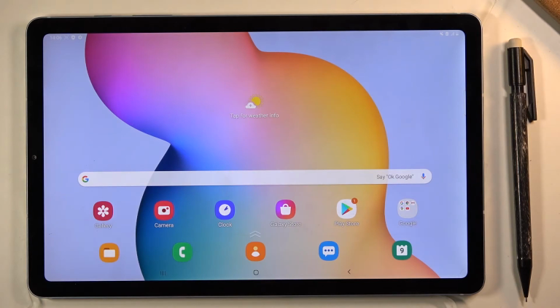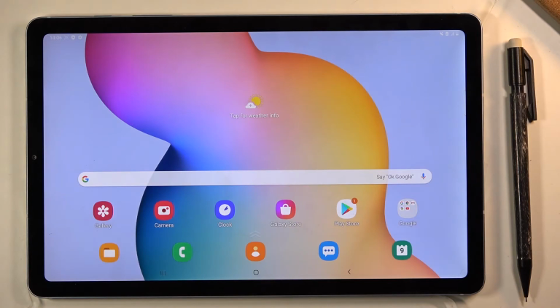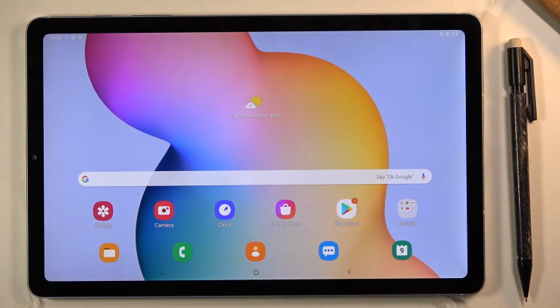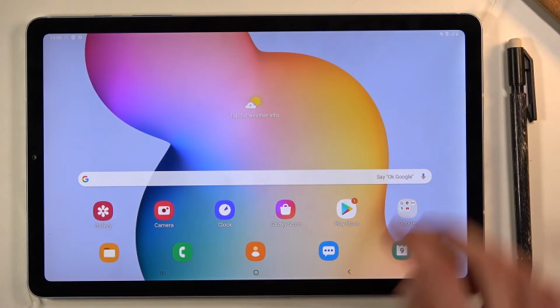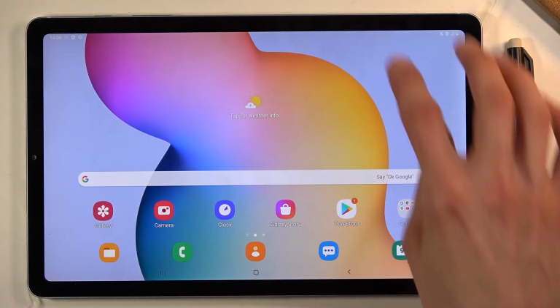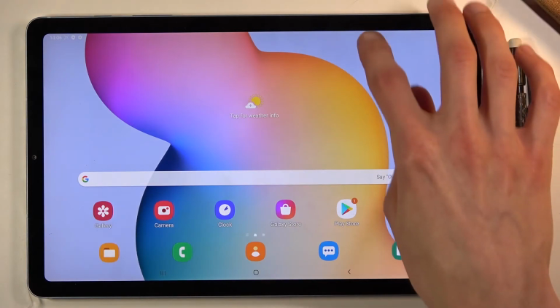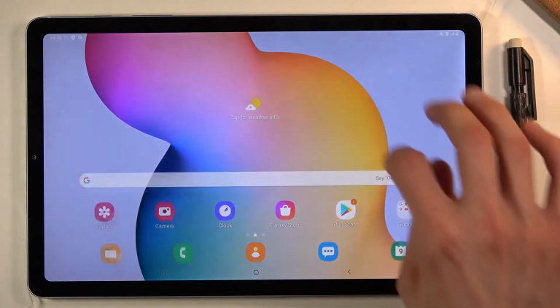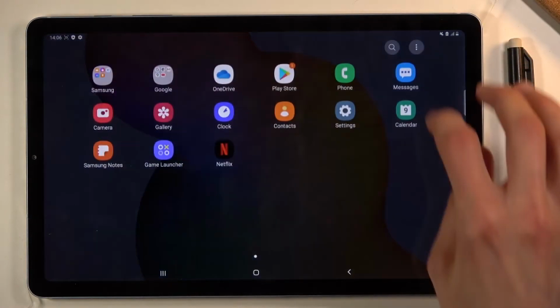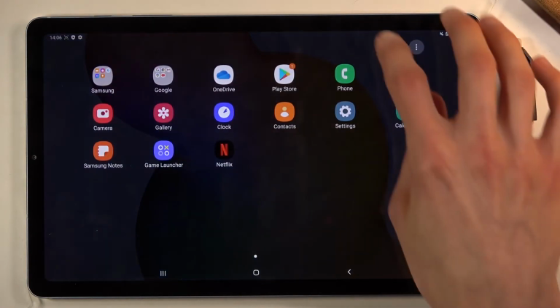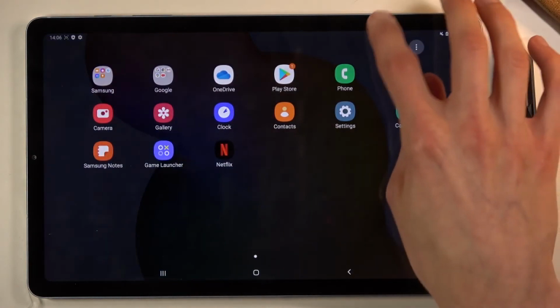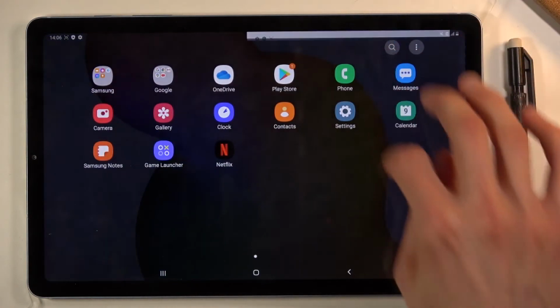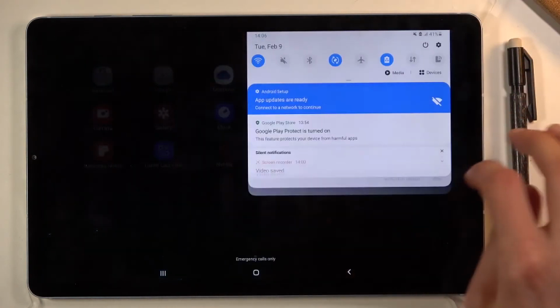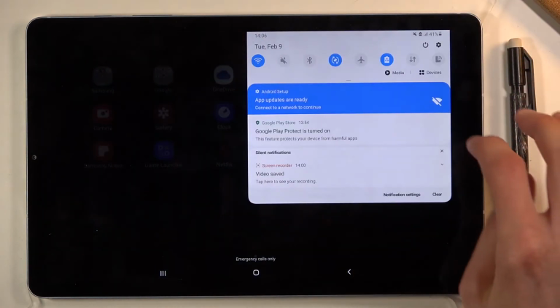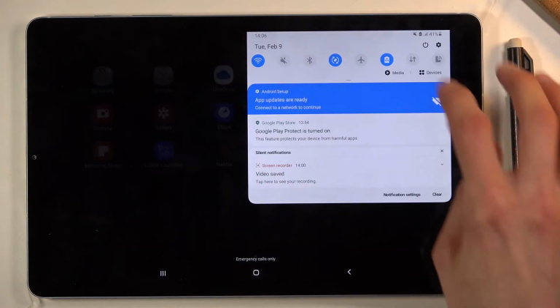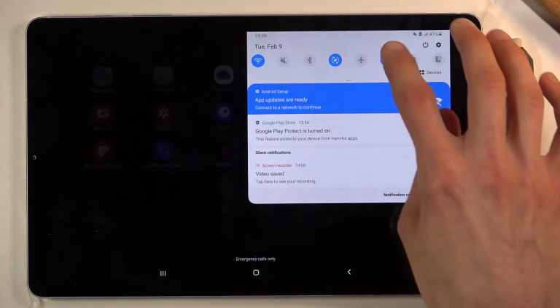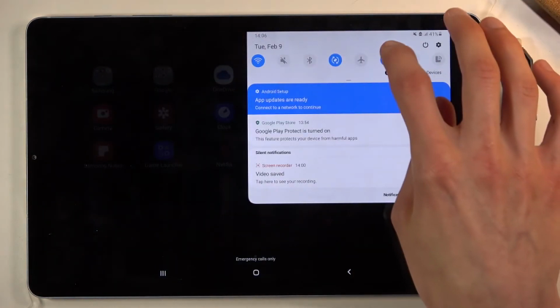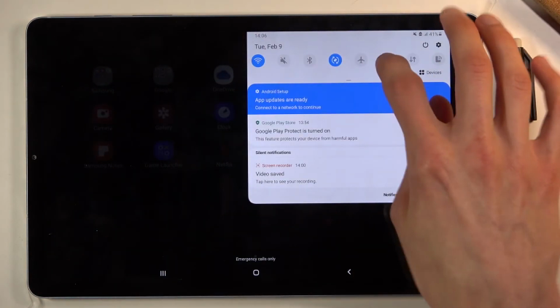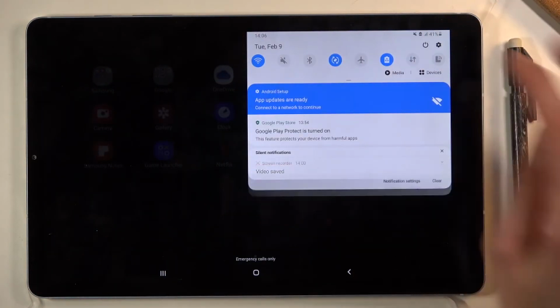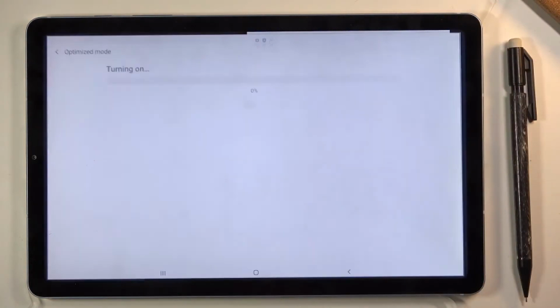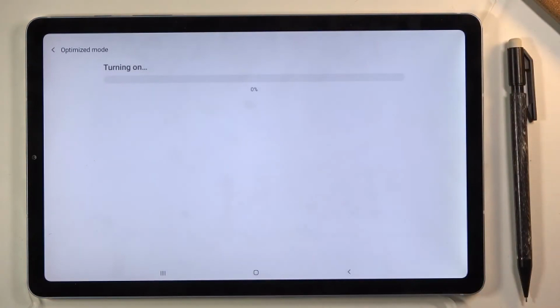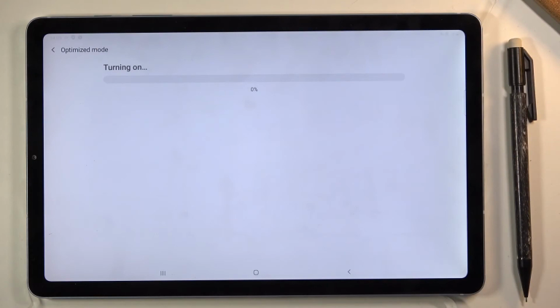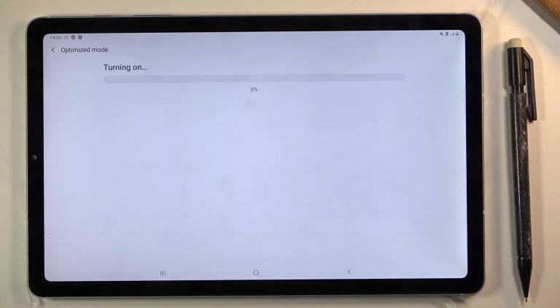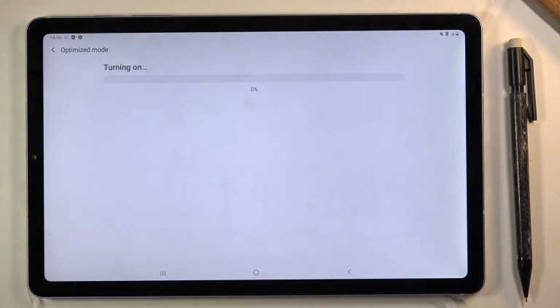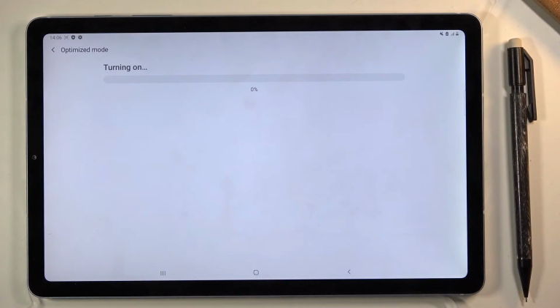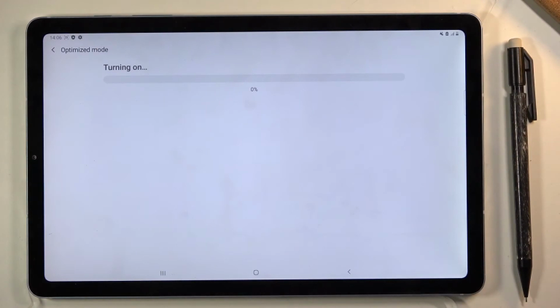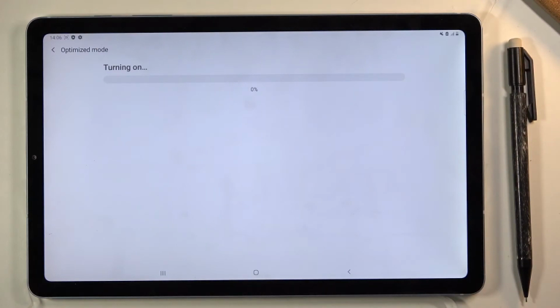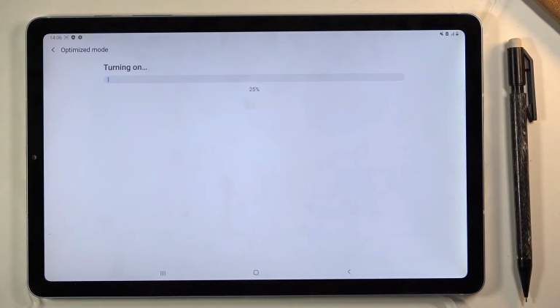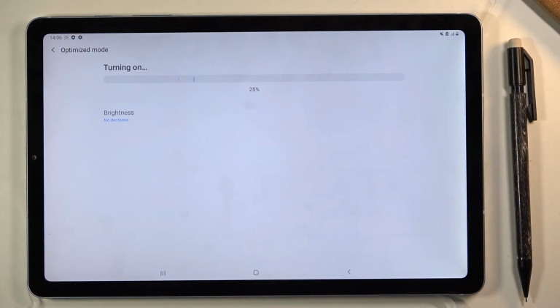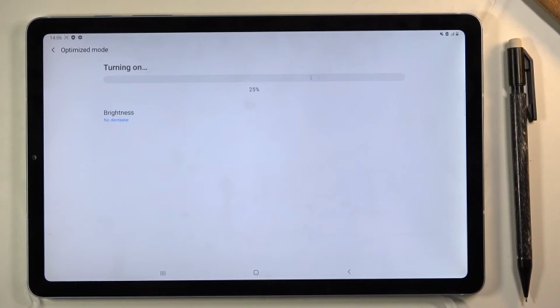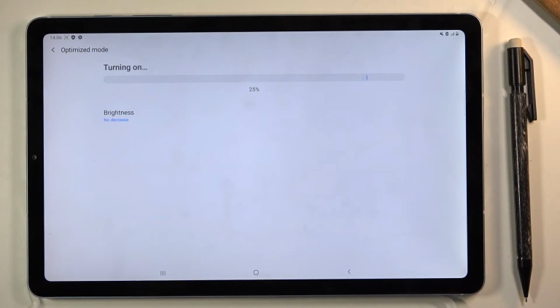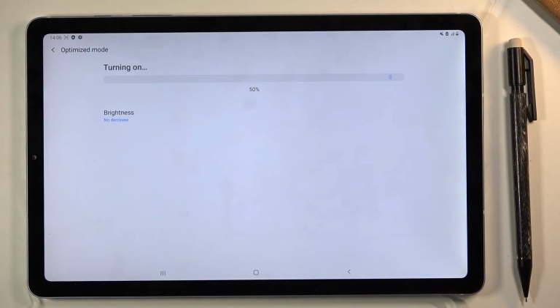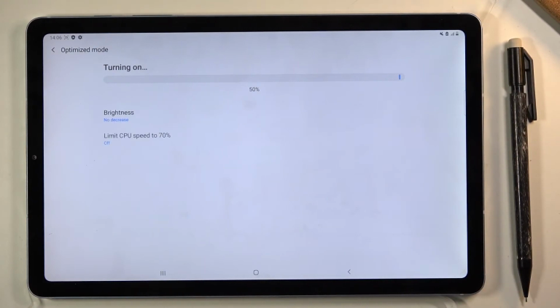Now when you're ready and you want to turn it off, simply go back, tap on it again, and it will bring it back to normal.